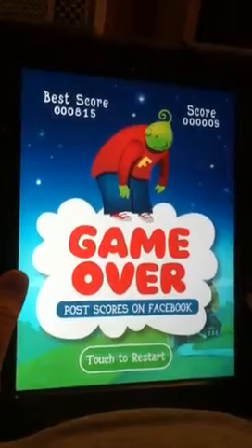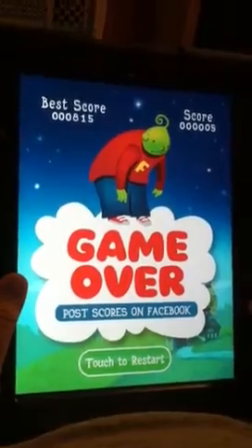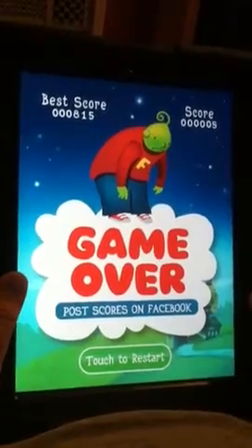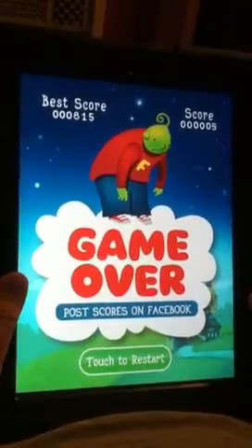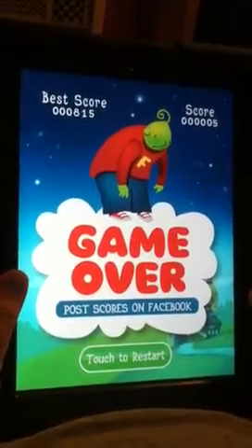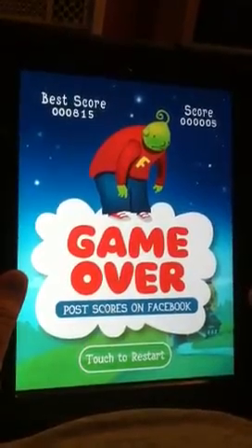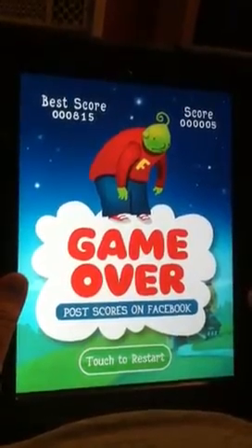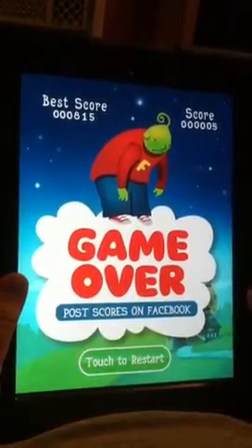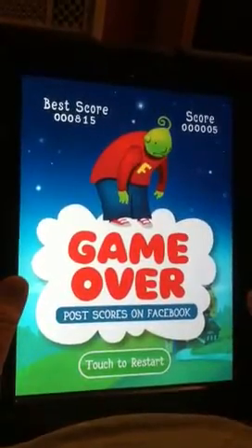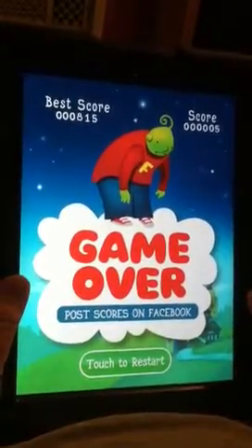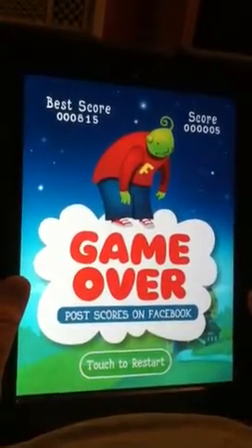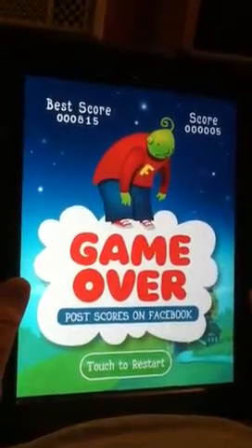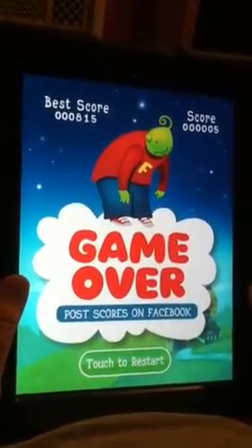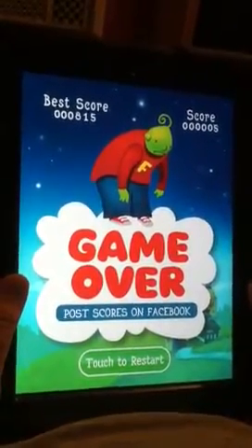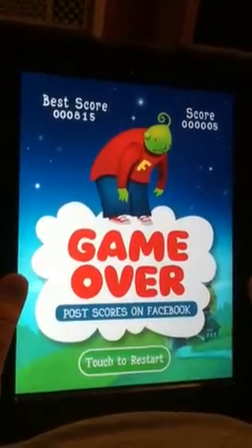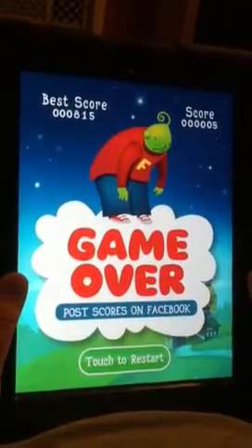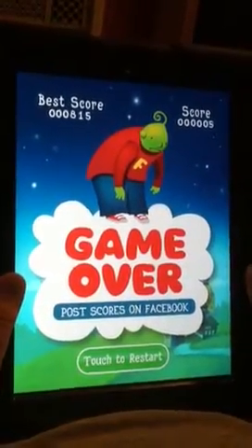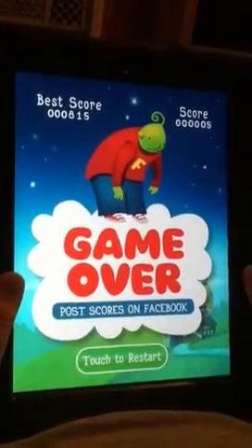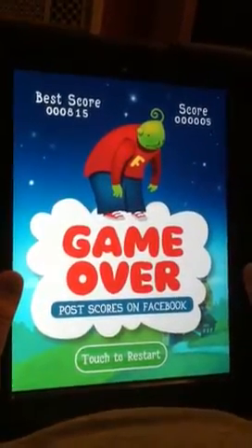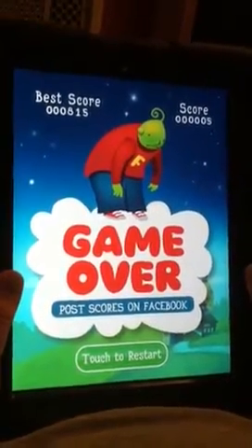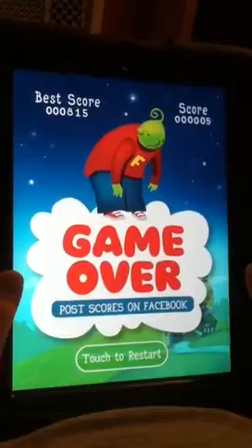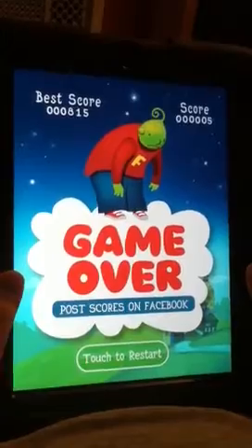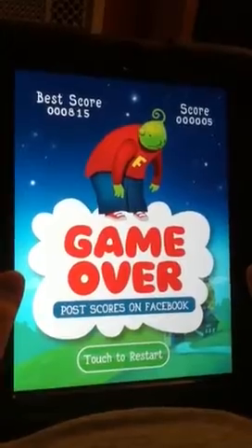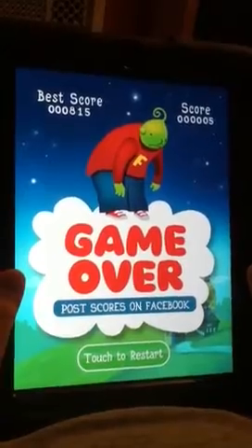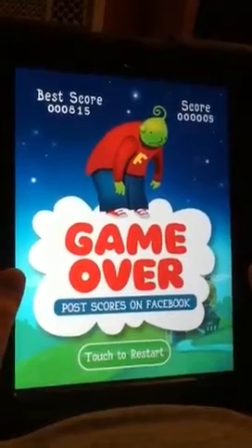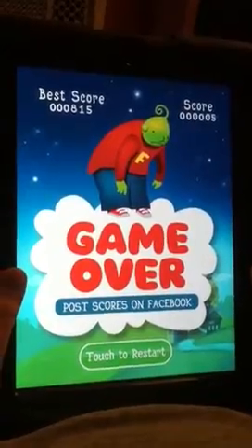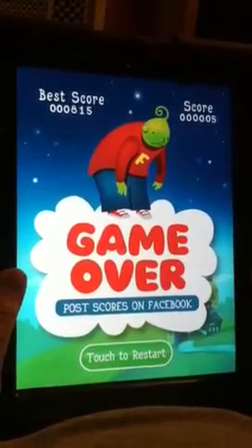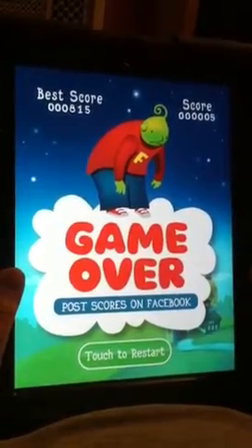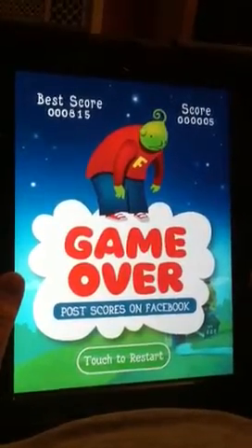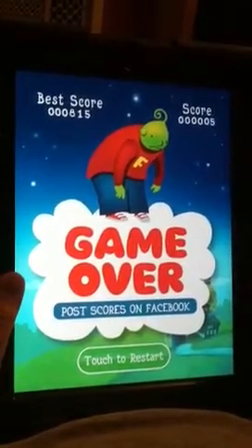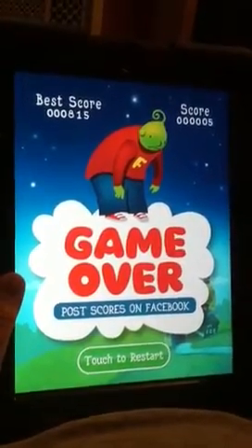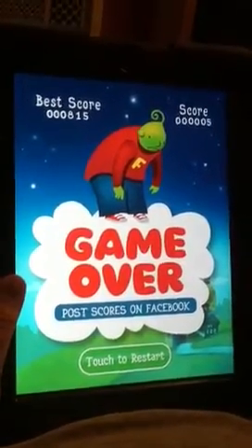My name is Gail with Best iPhone Games. I hope you all give it a try and like it. Thanks a lot!